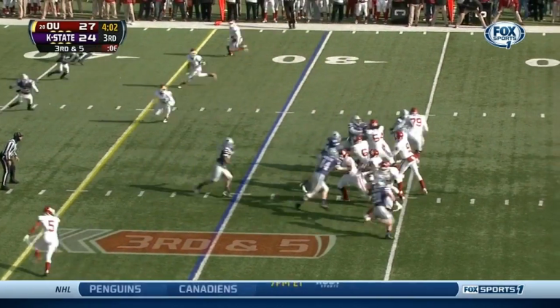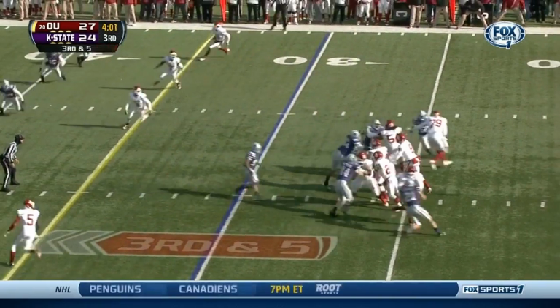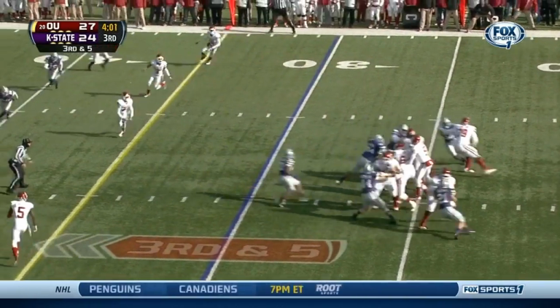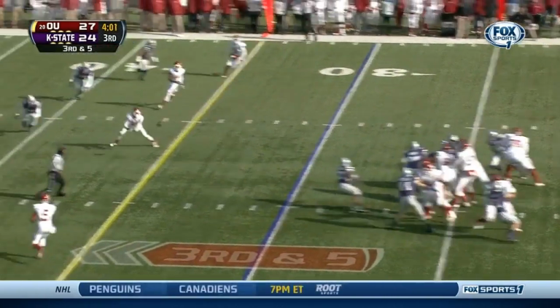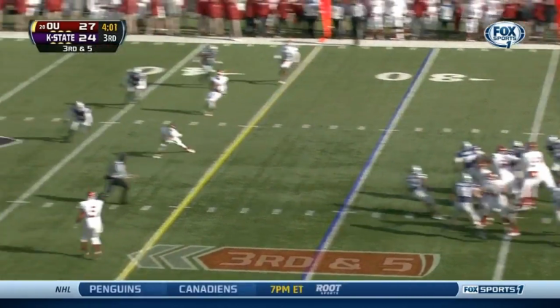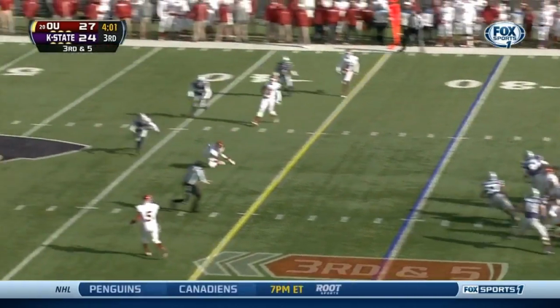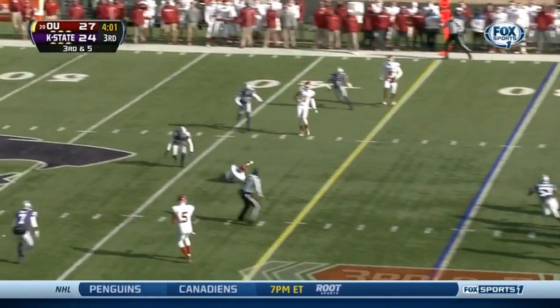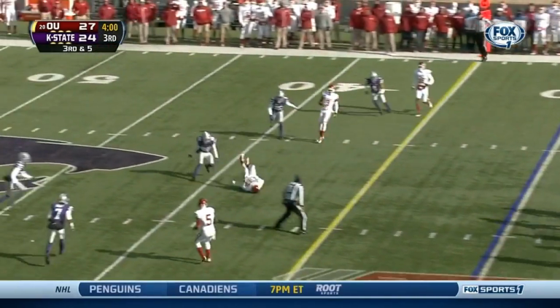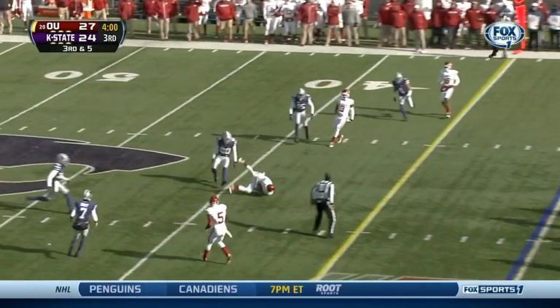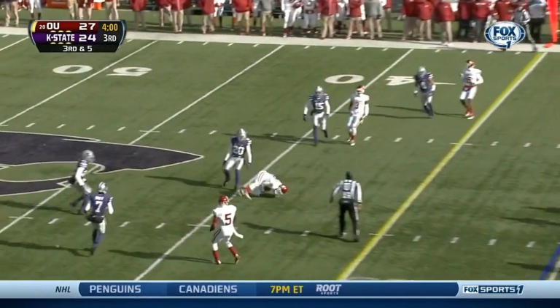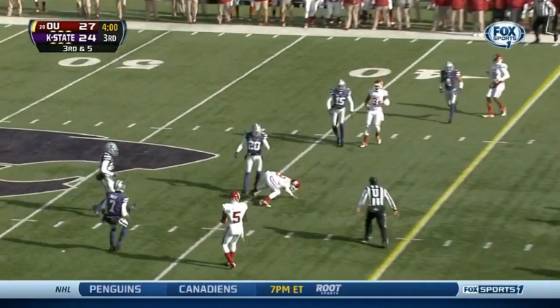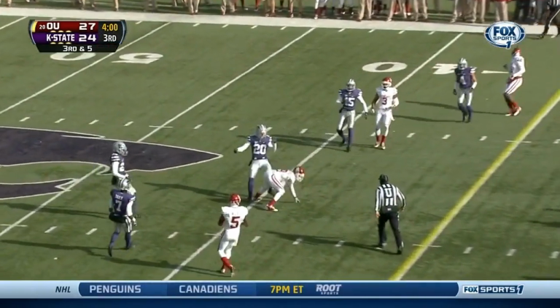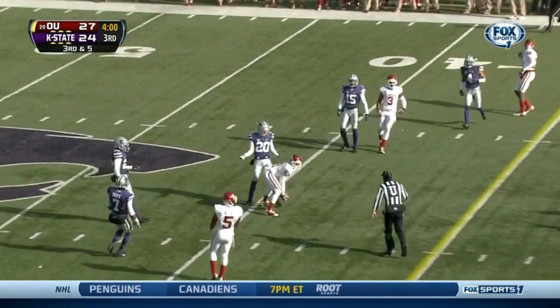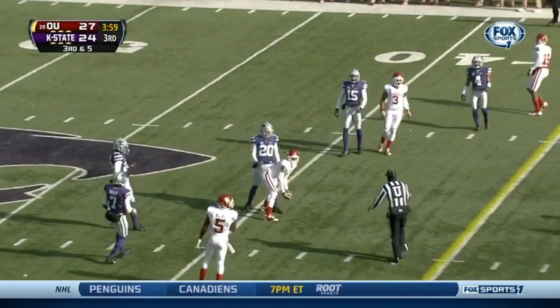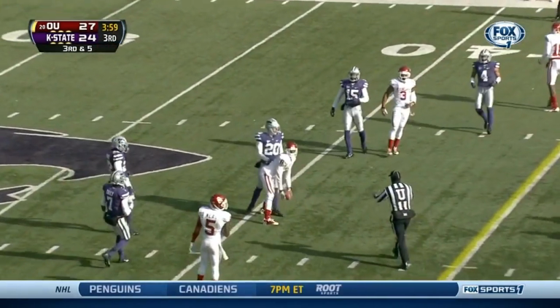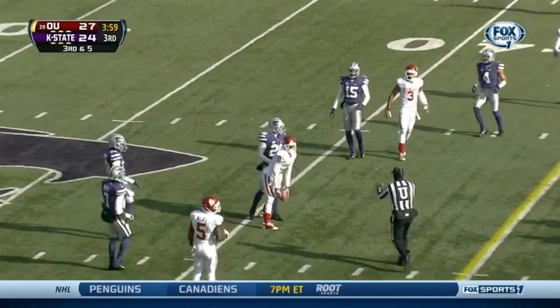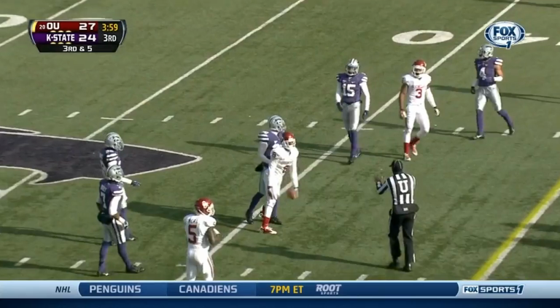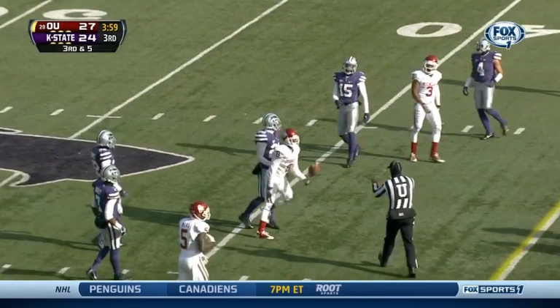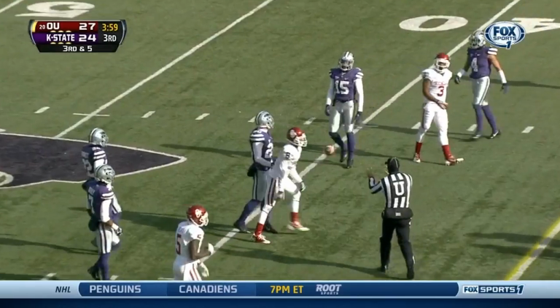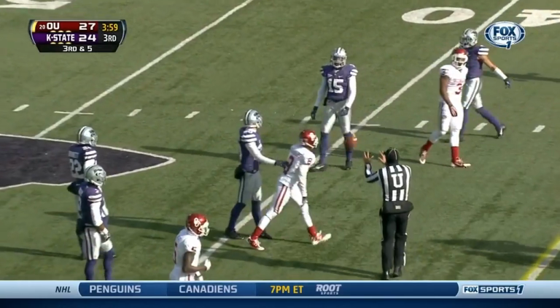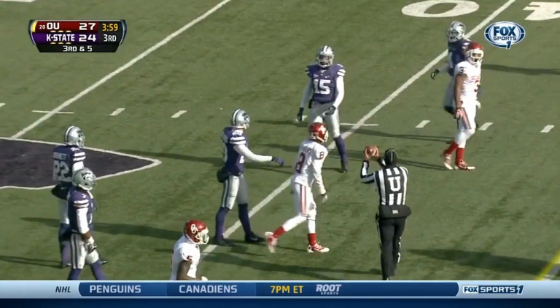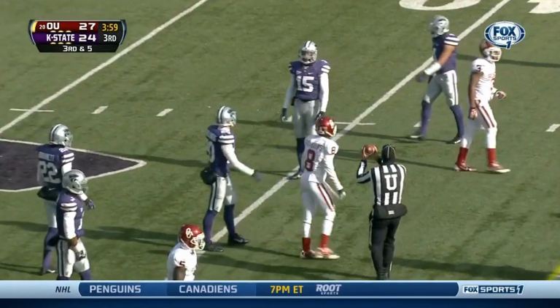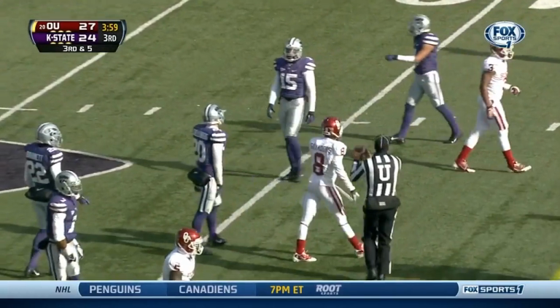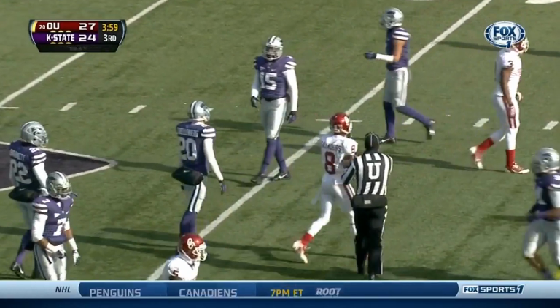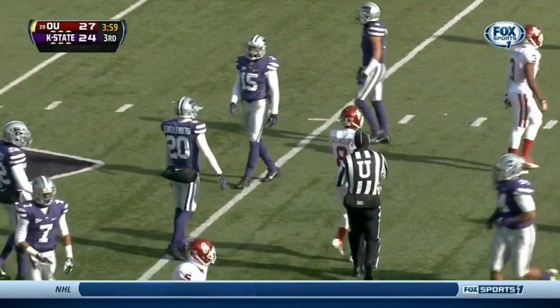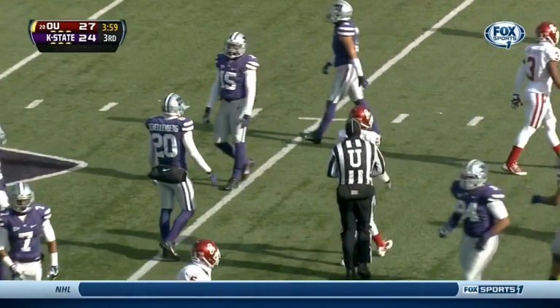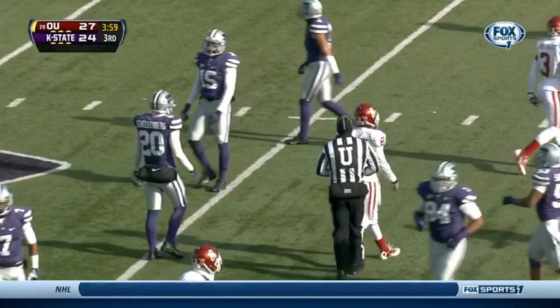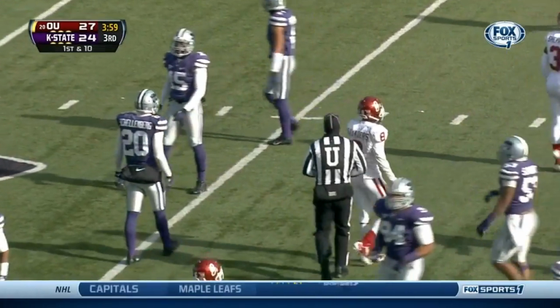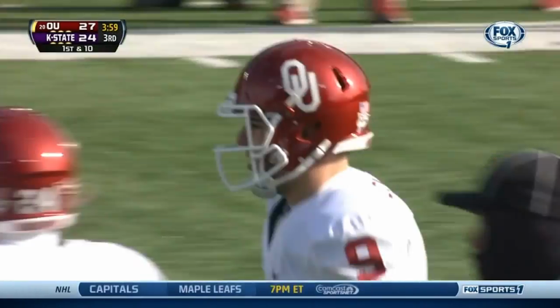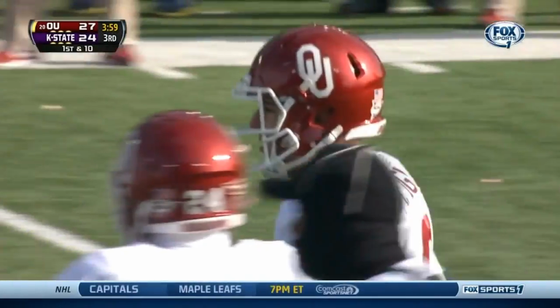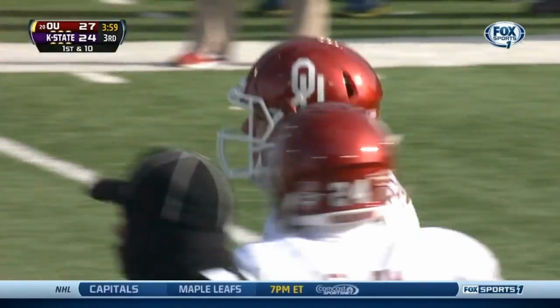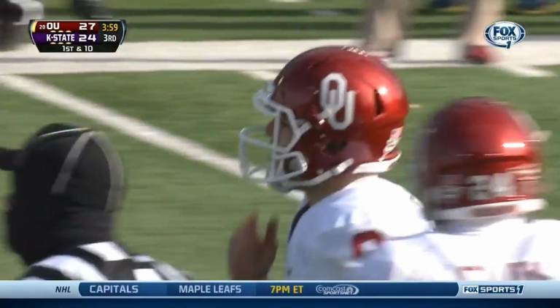Quick throw, slant — caught. That's how you quiet a crowd. Saunders.